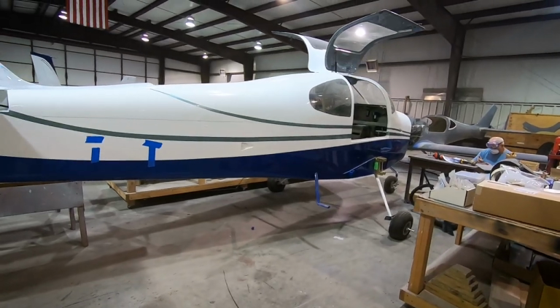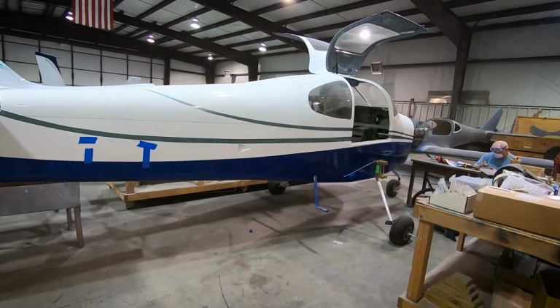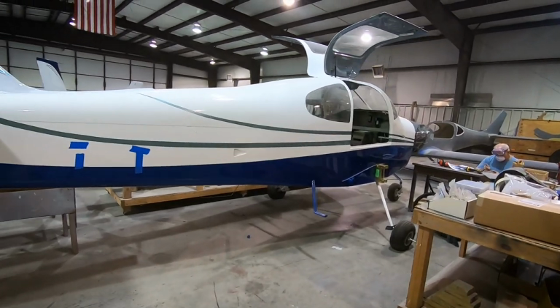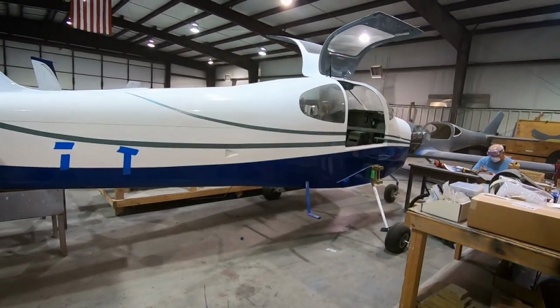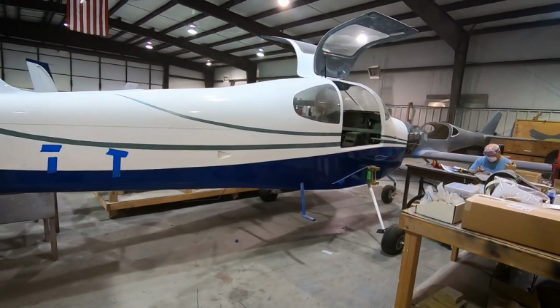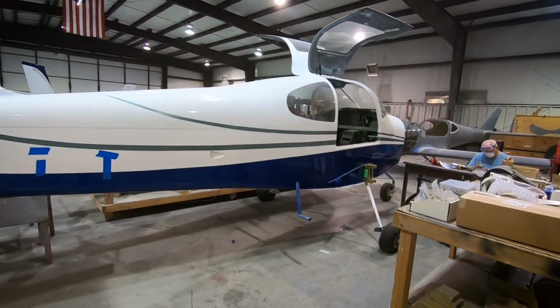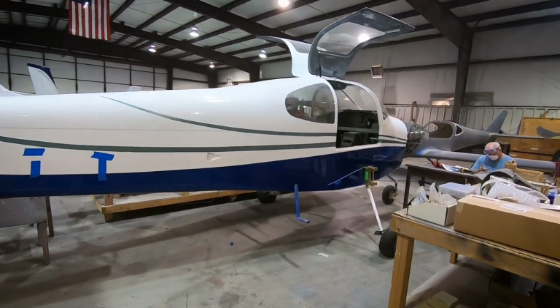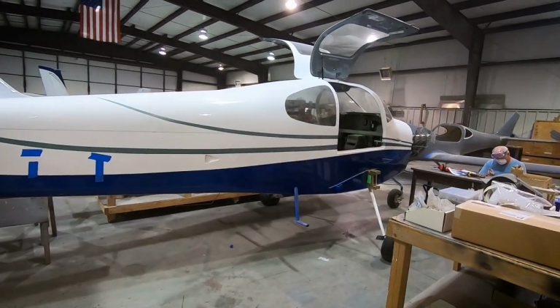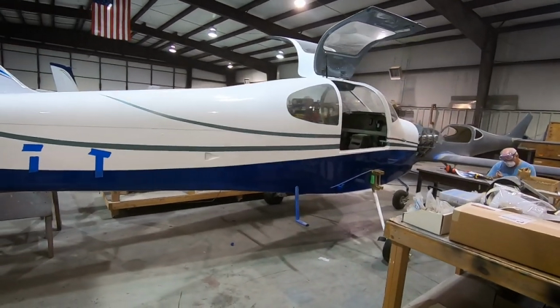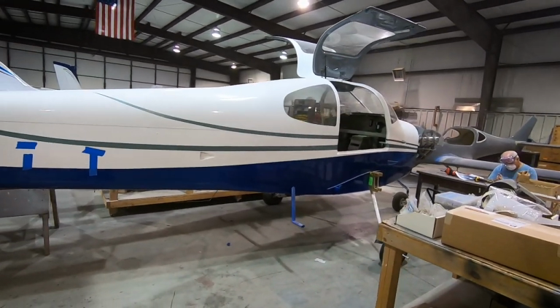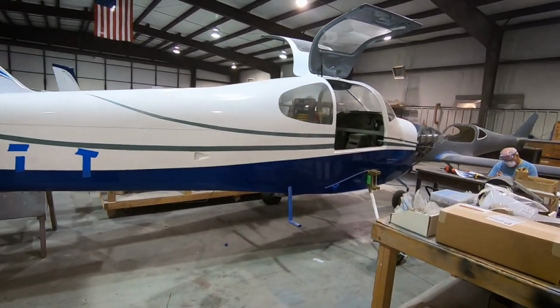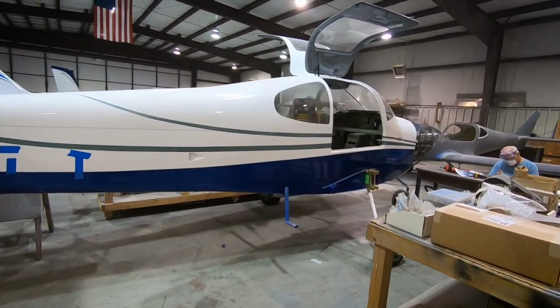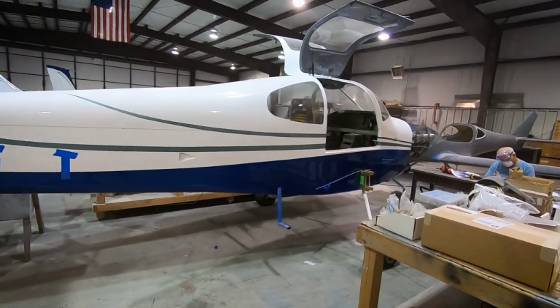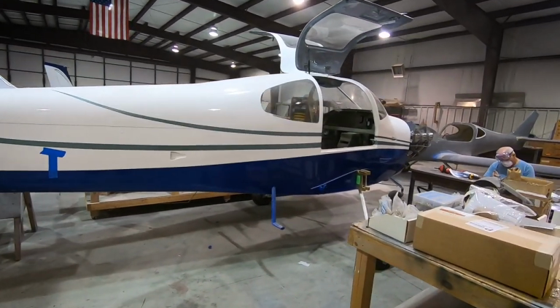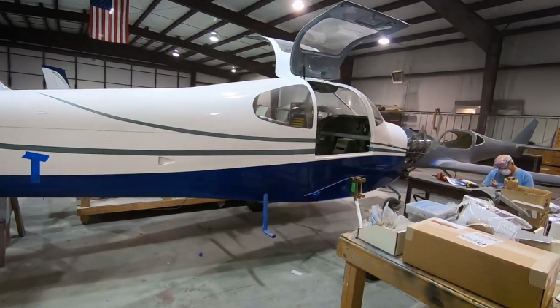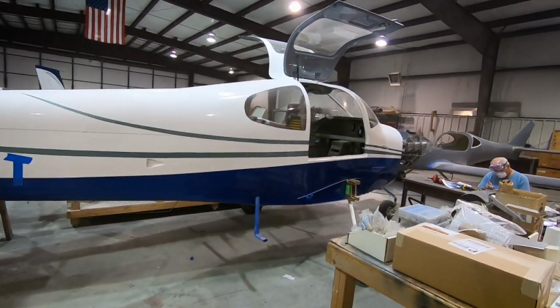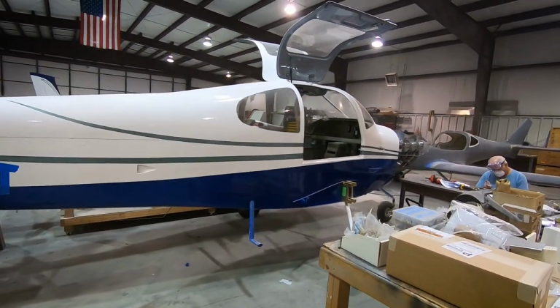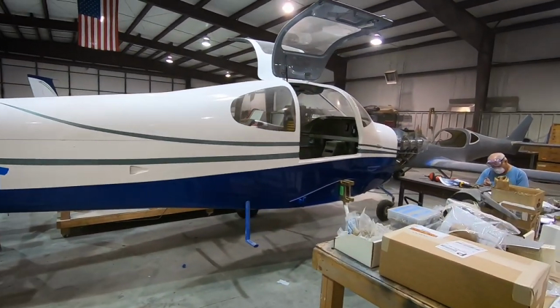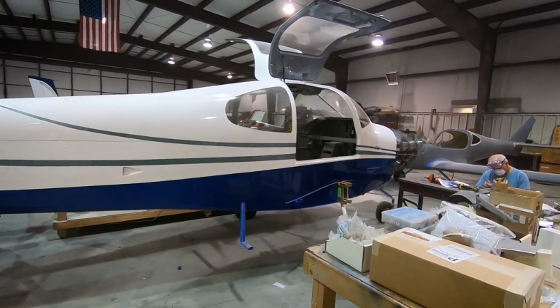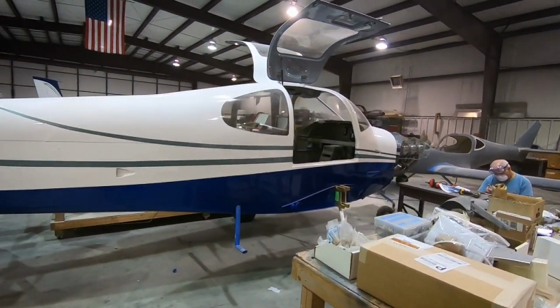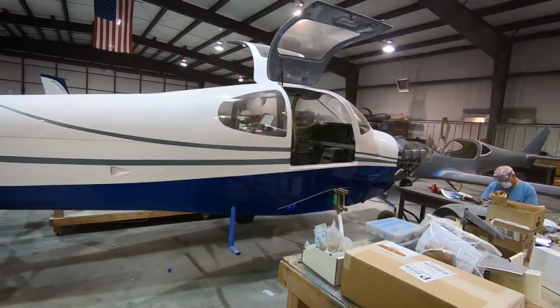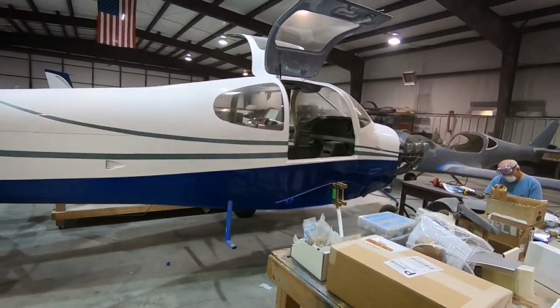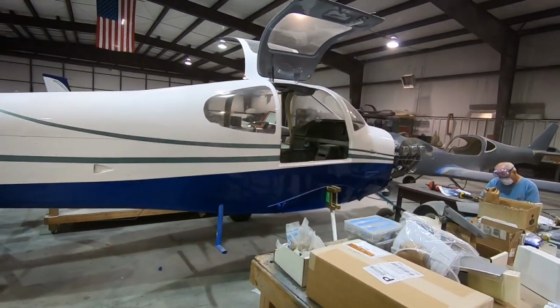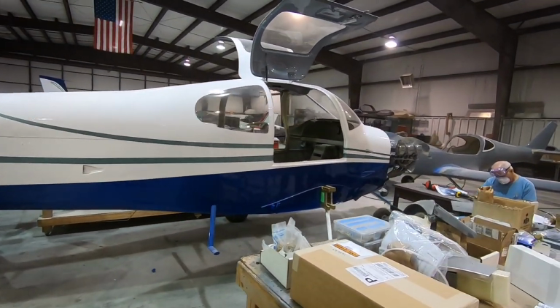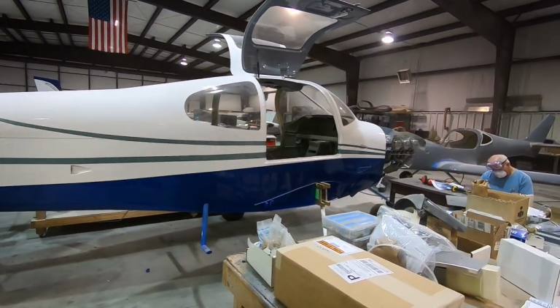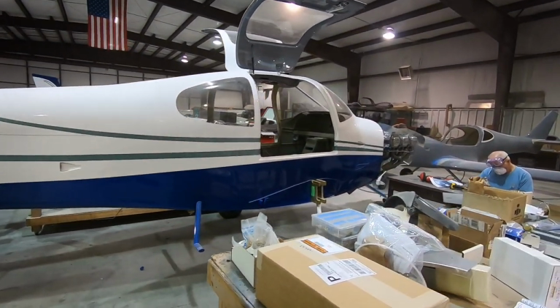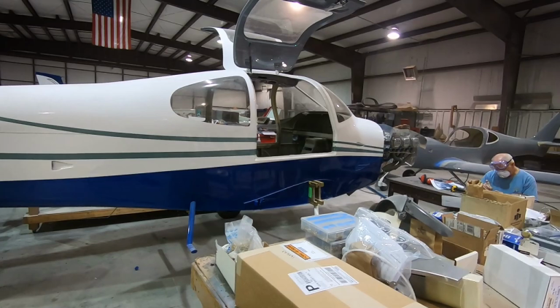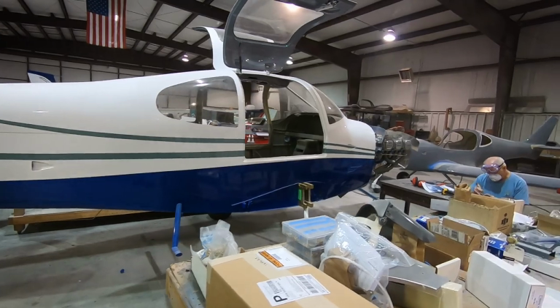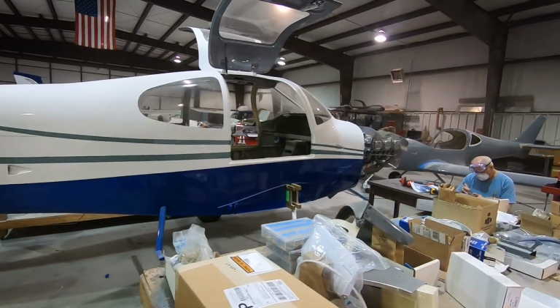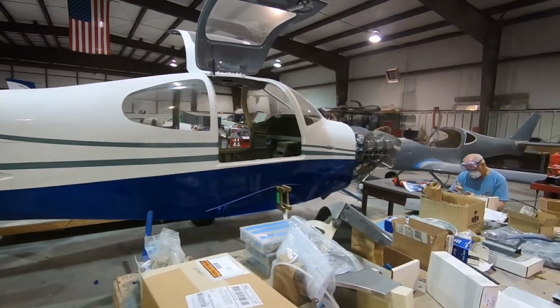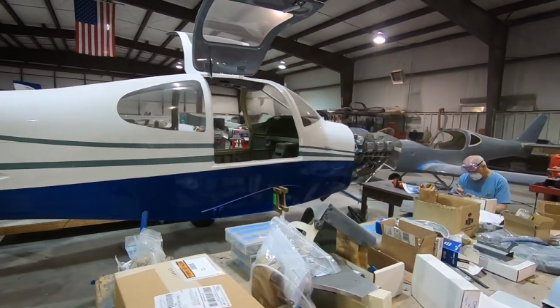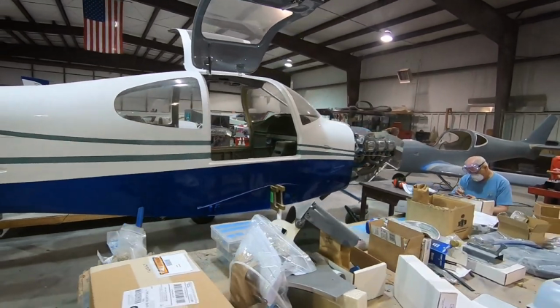Do you like hangar tours? Leave me a comment below and tell me what you think of this one.